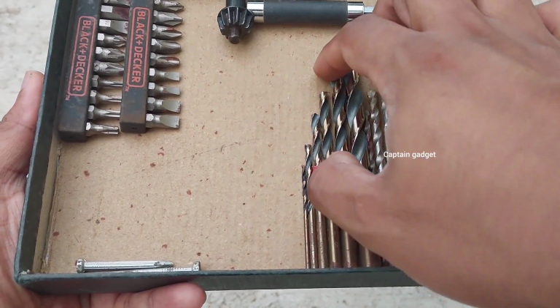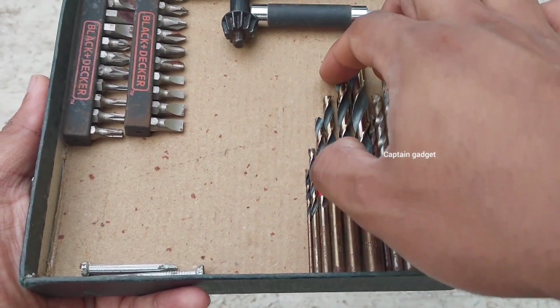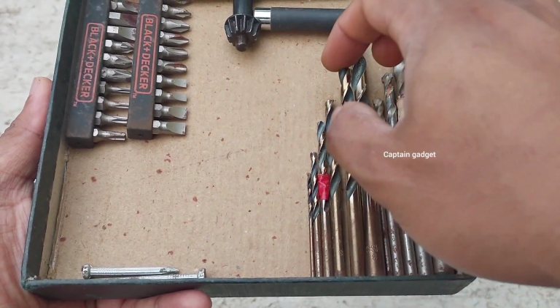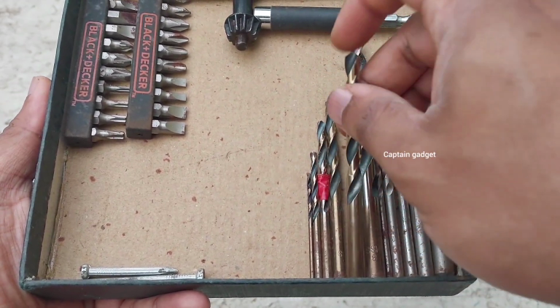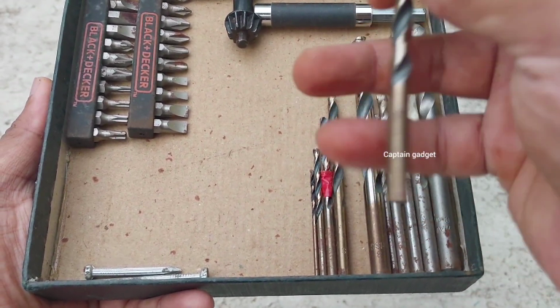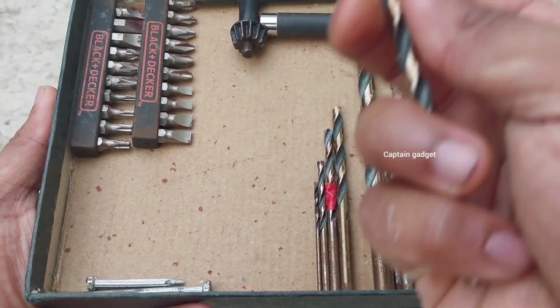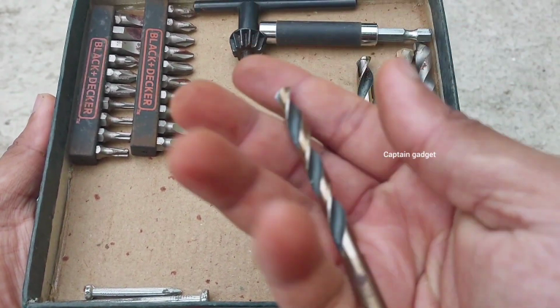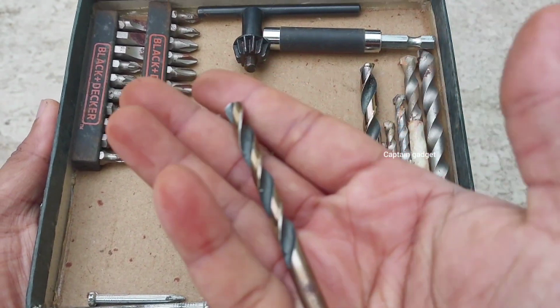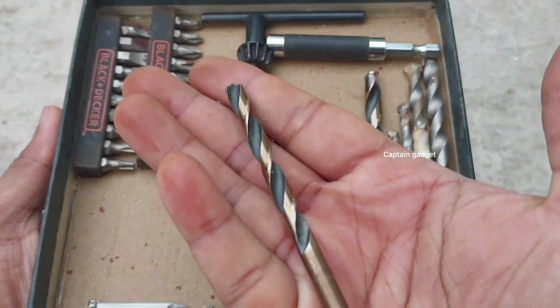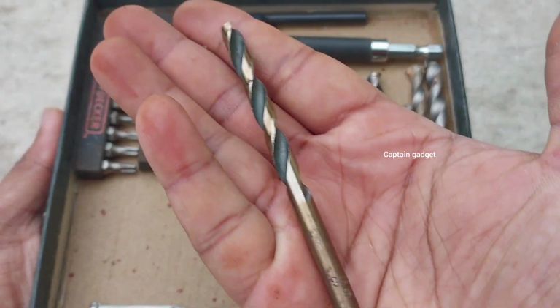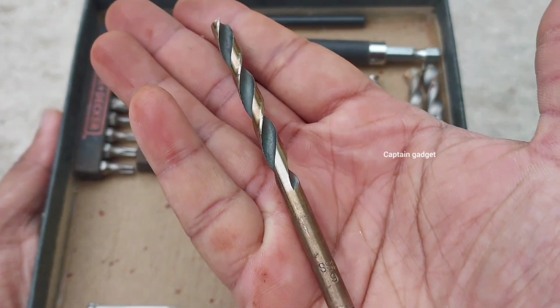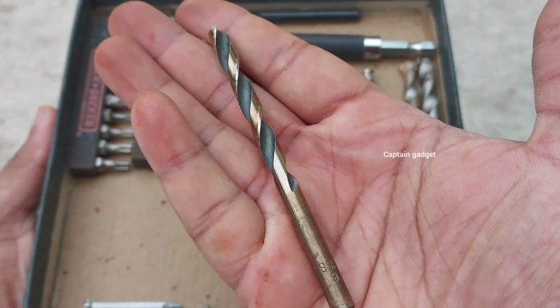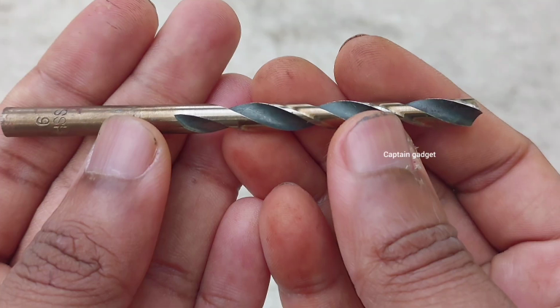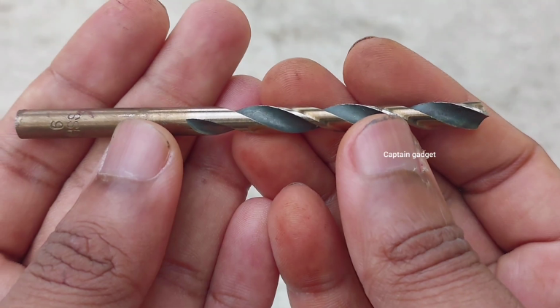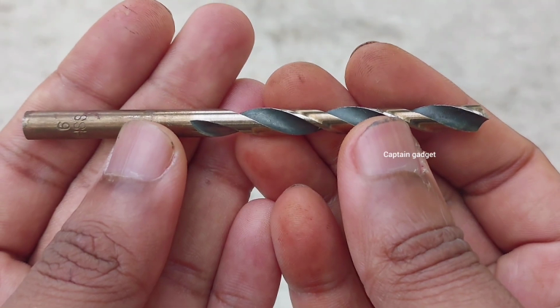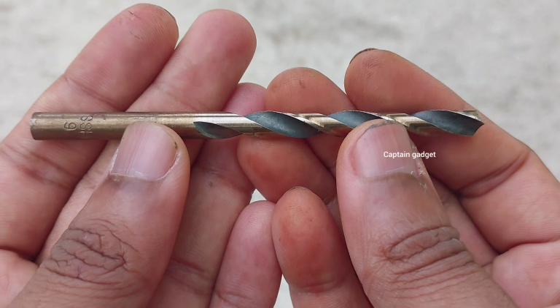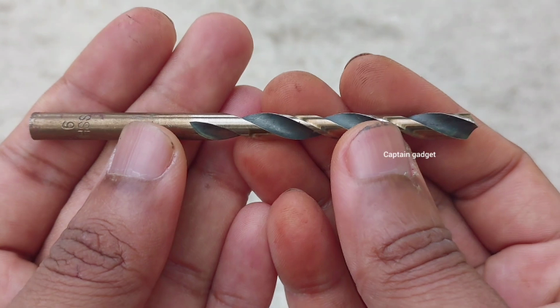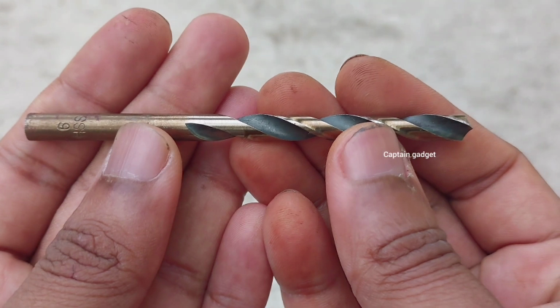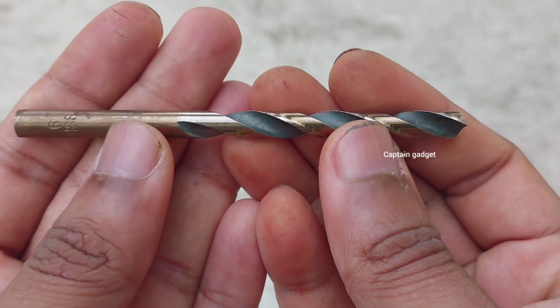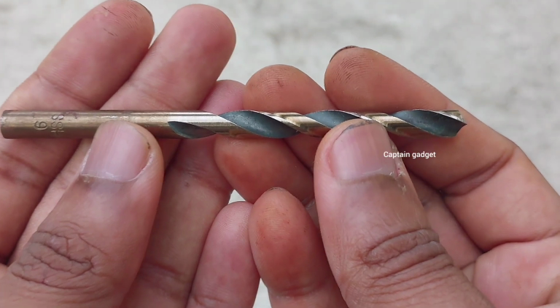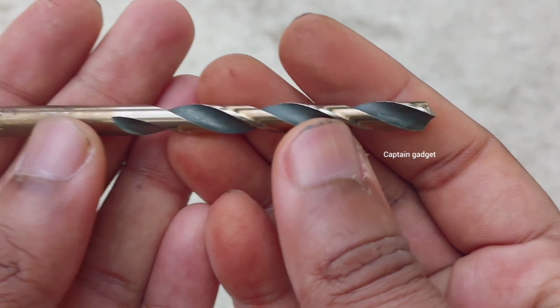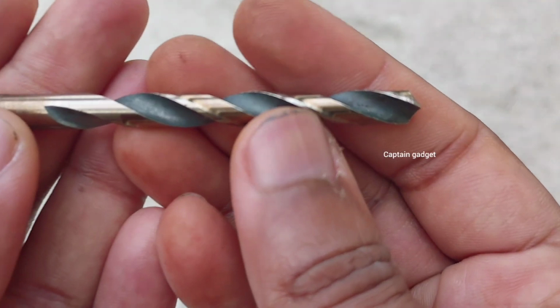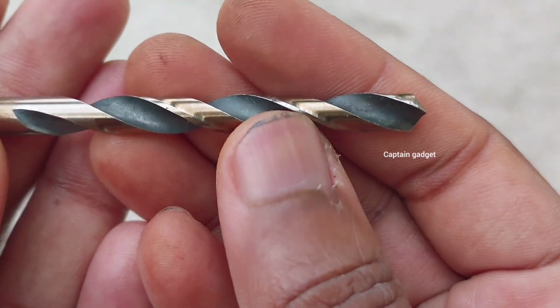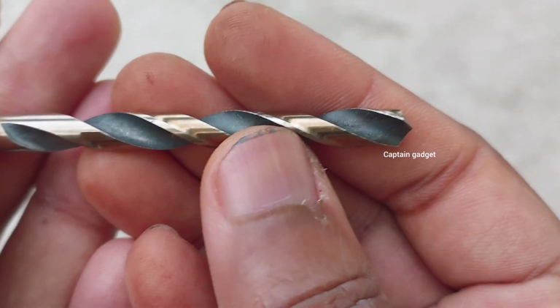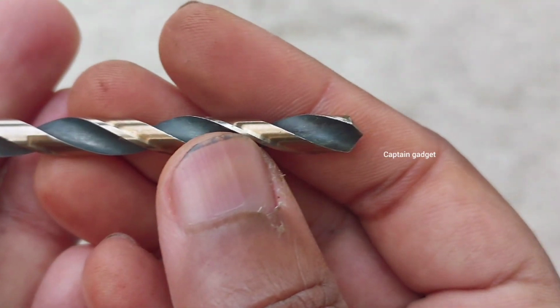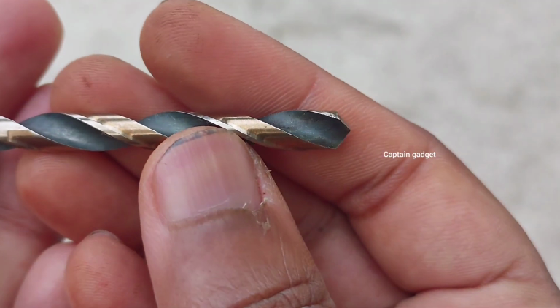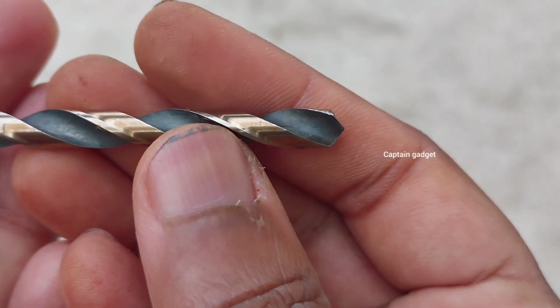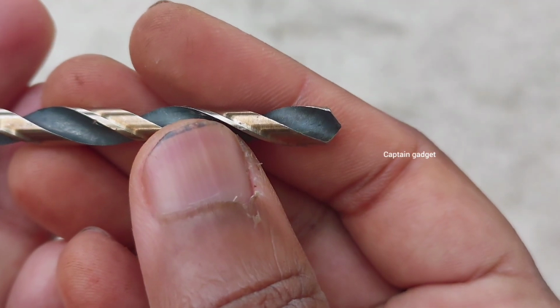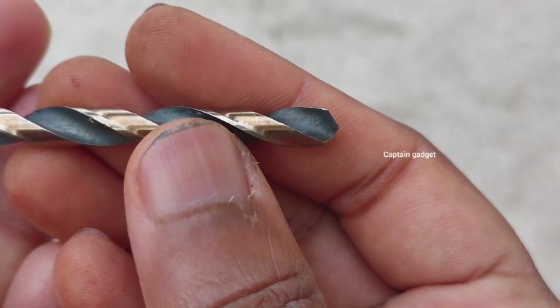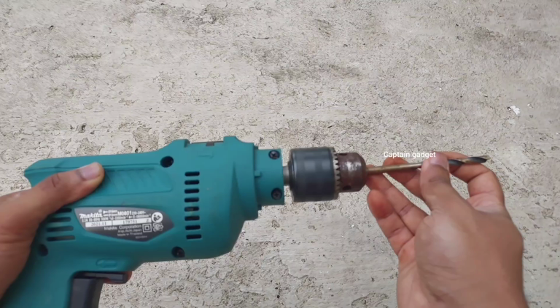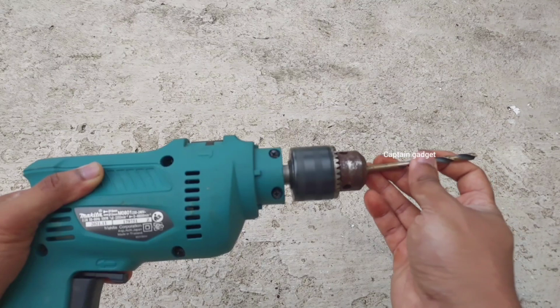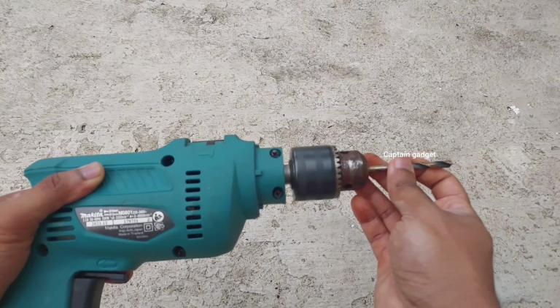We need an HSS bit. When you drill metal, don't drill too fast and apply enough downward force.